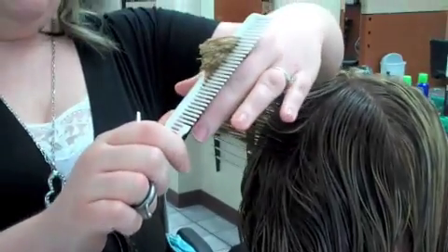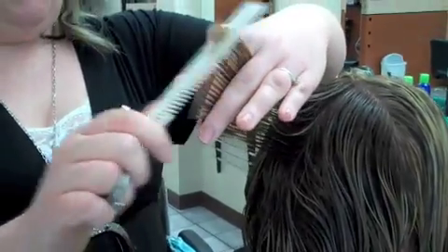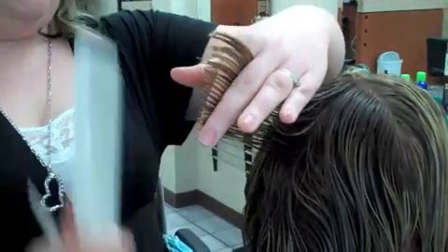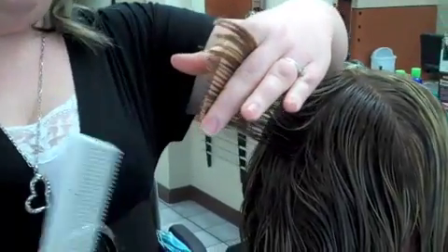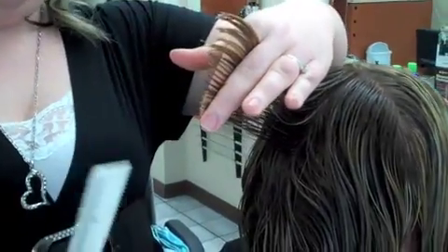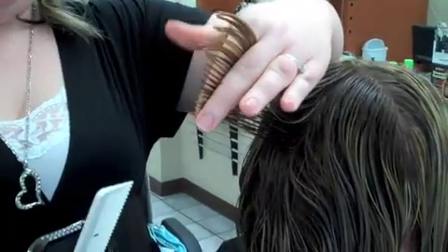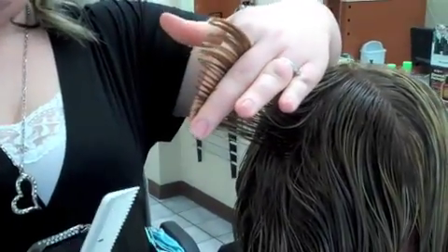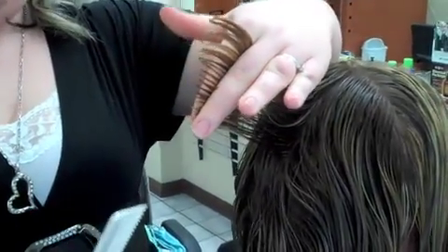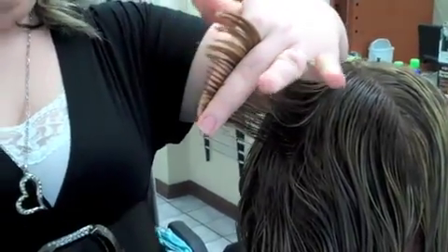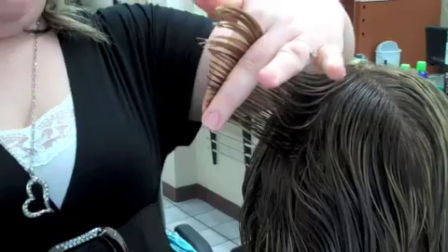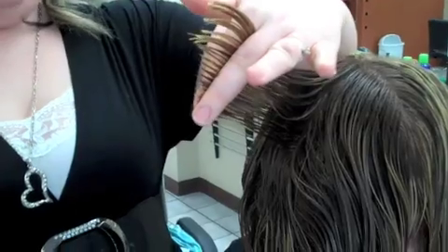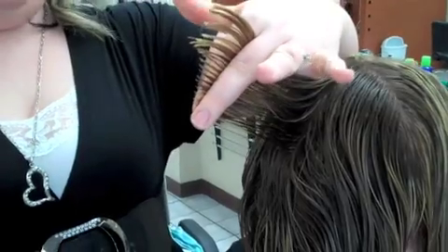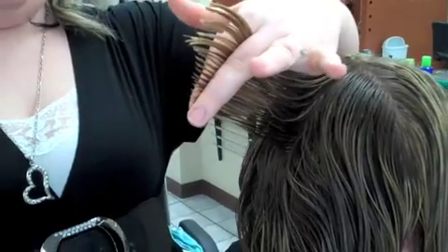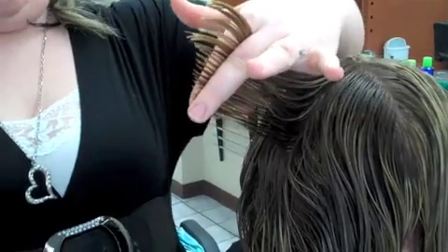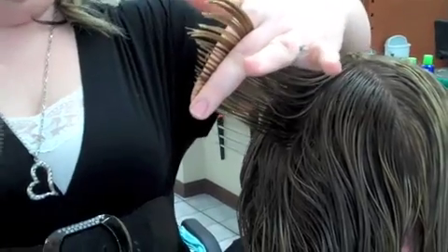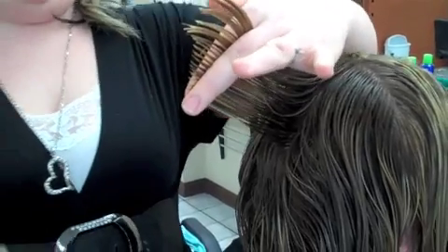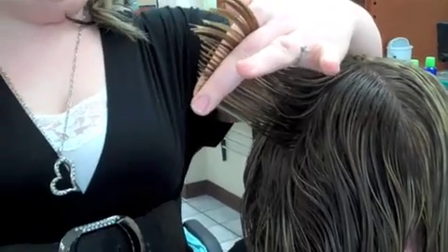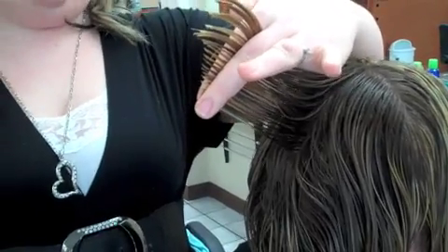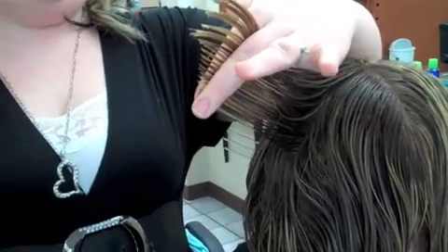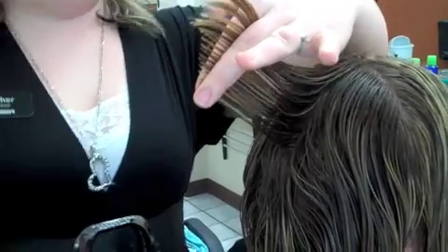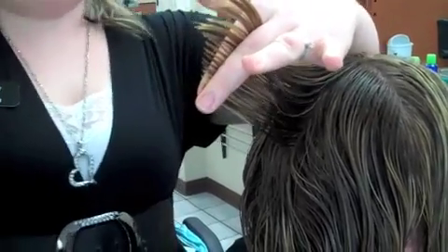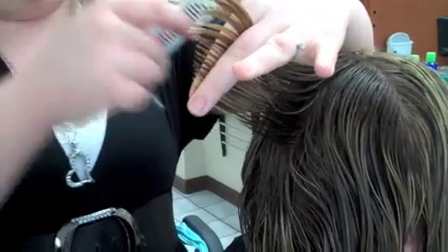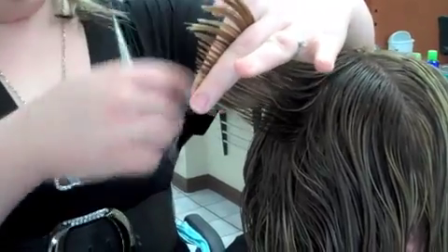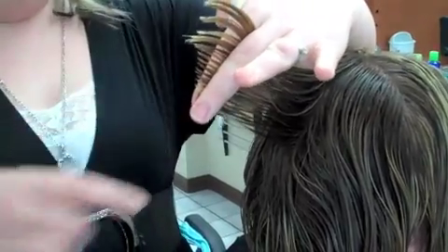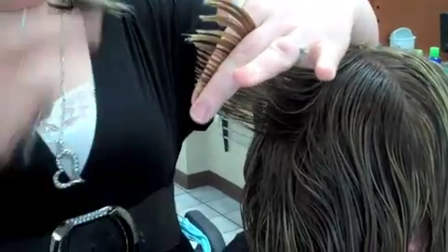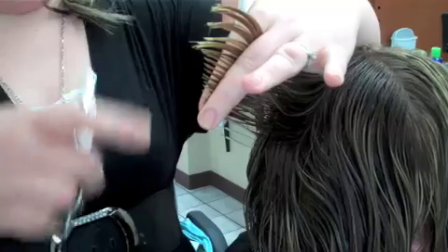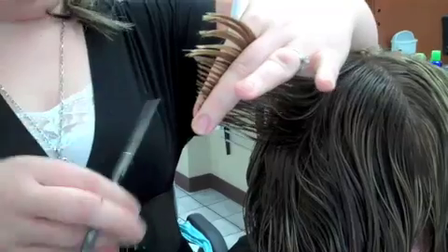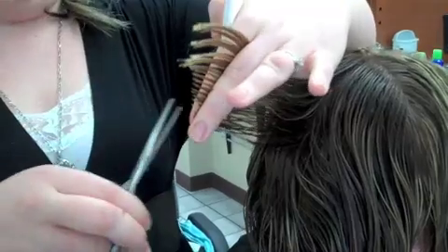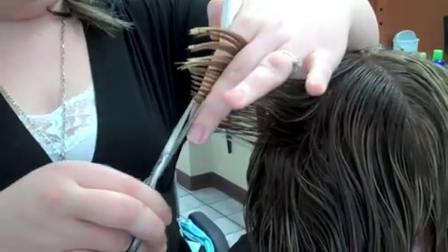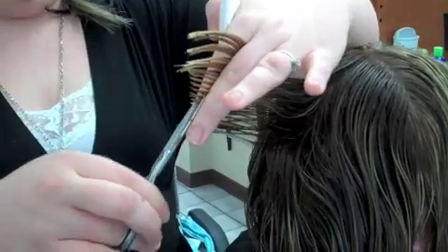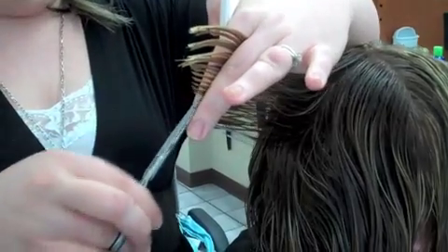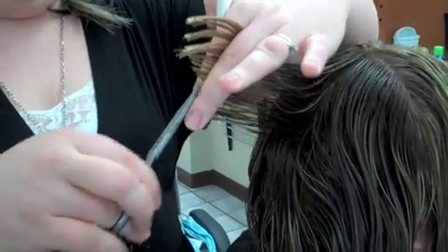So that we don't get a bulky ridge at the very top, I'm going to start angling my fingers towards her head to cut off a little bit more of that bulk.